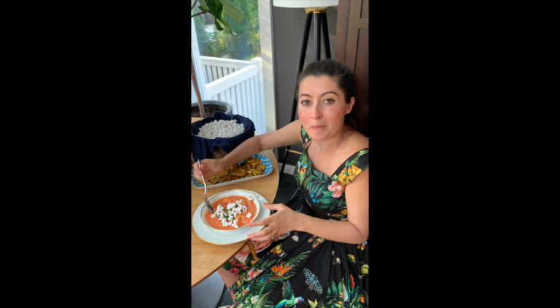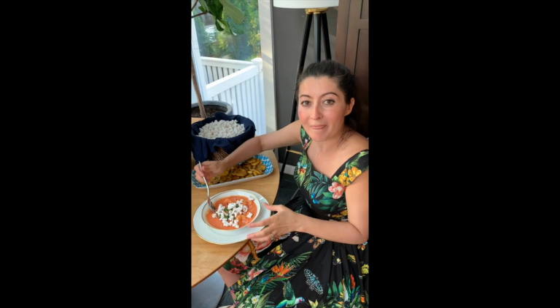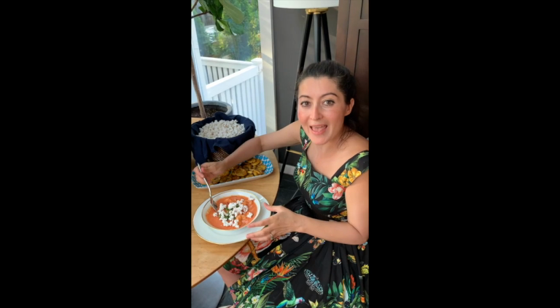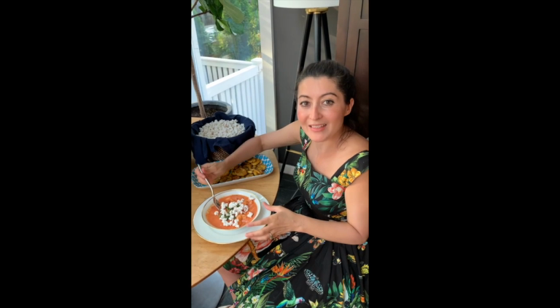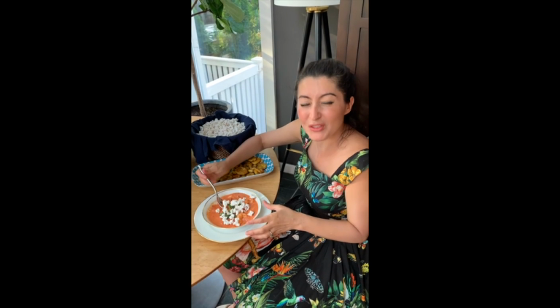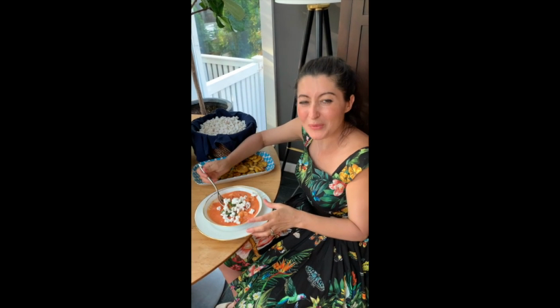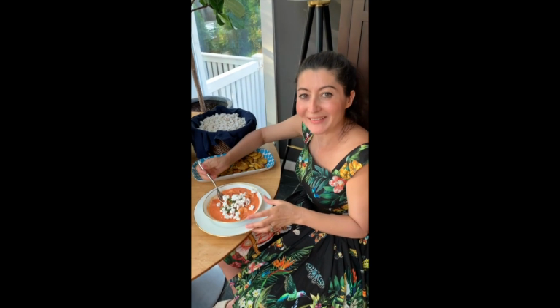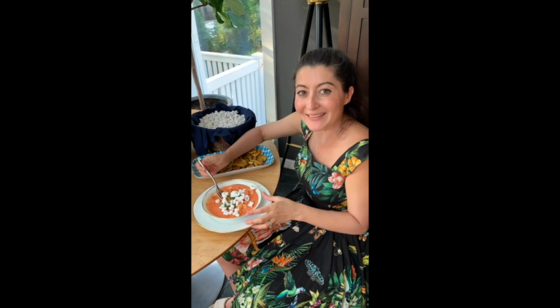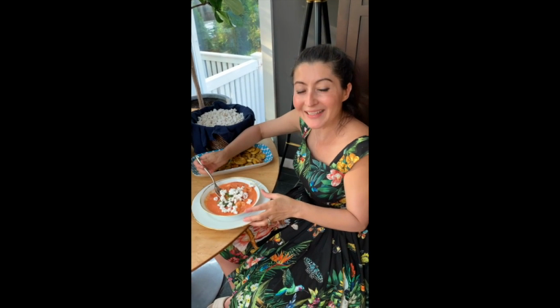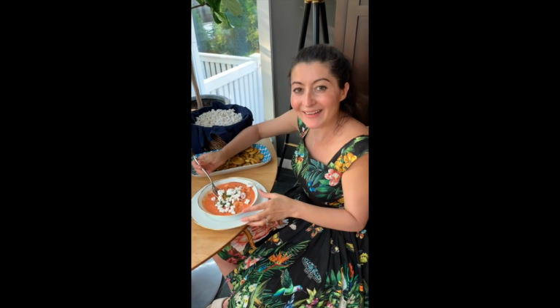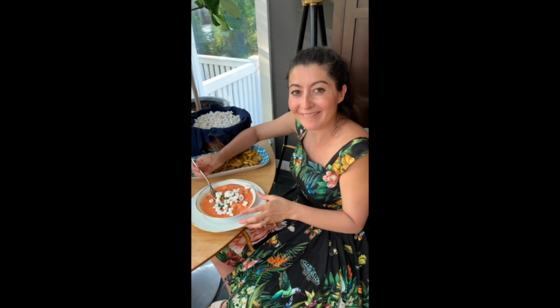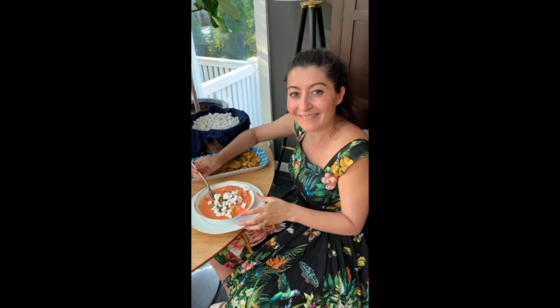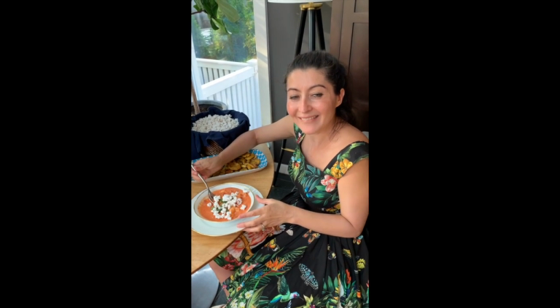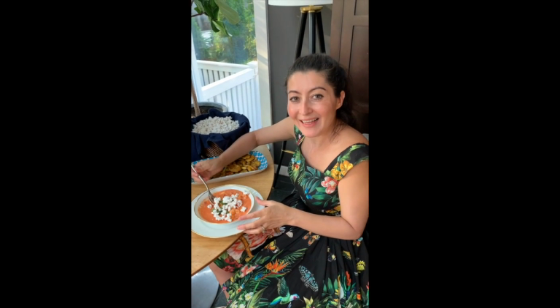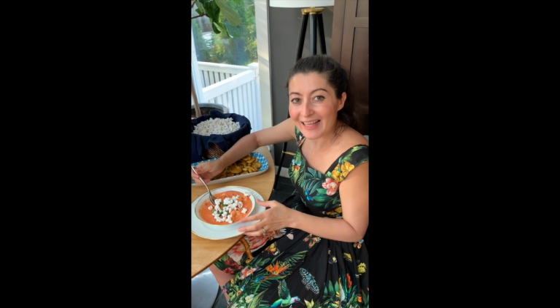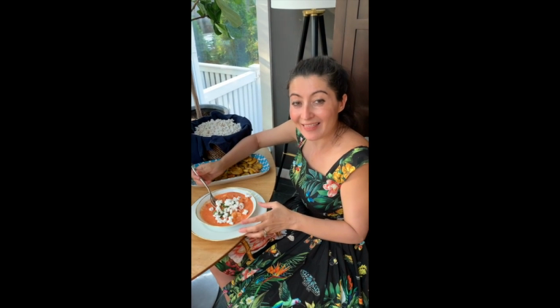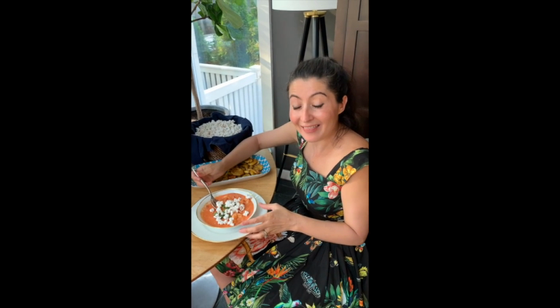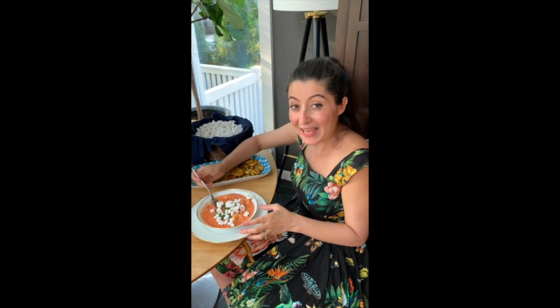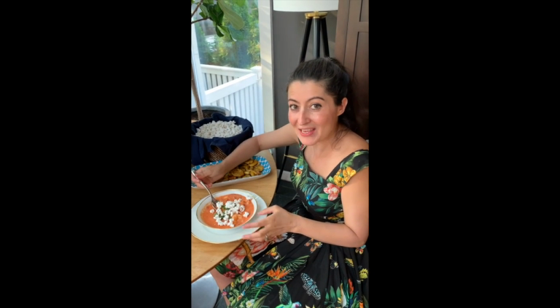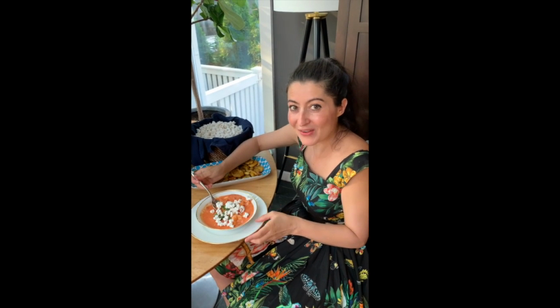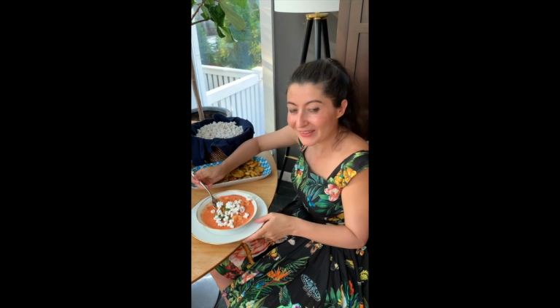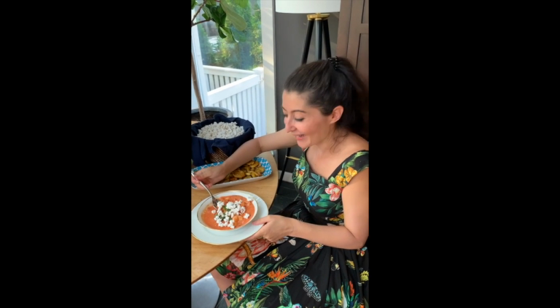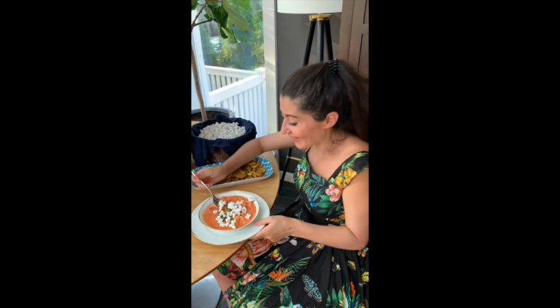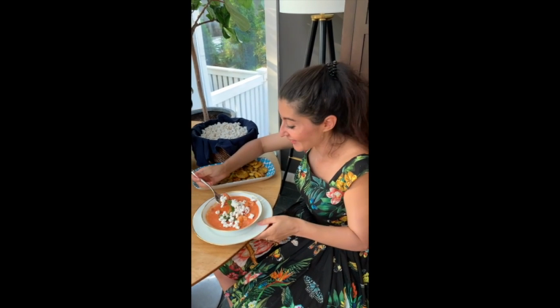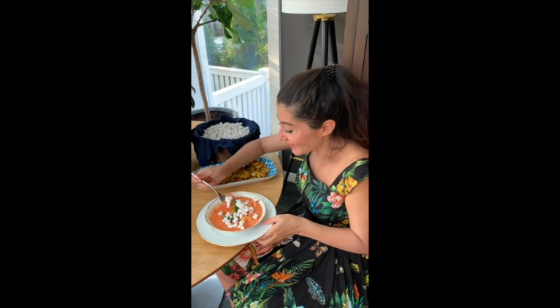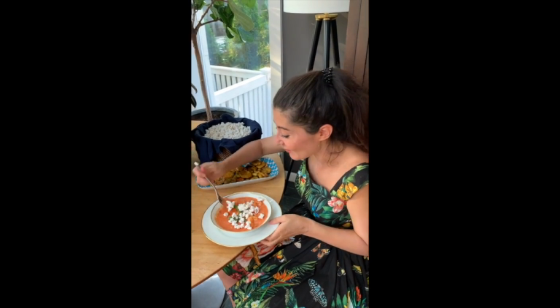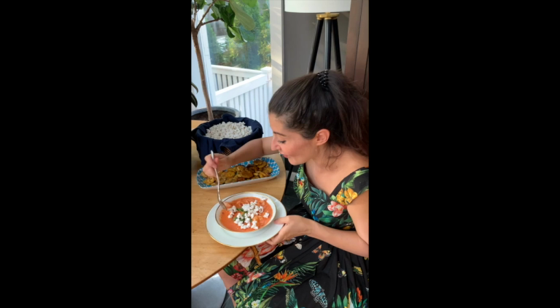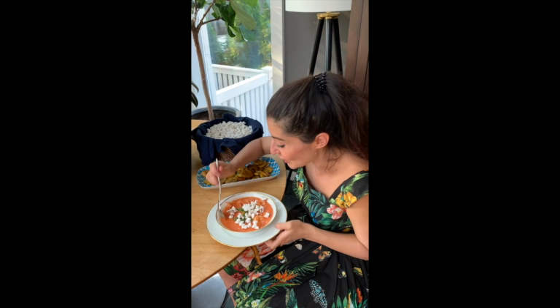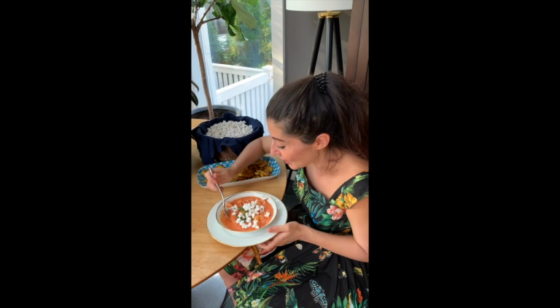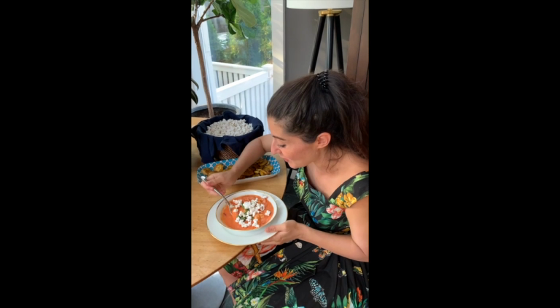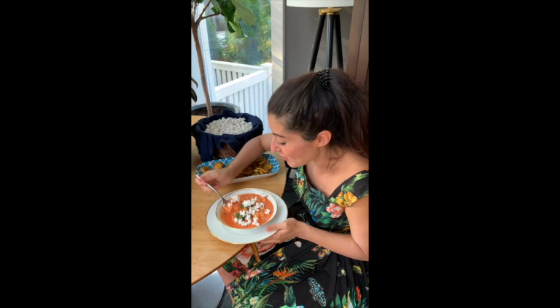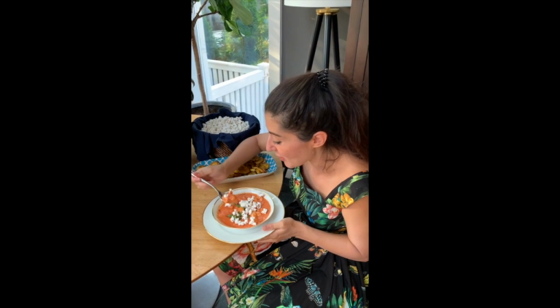Should we taste it? Yes. Thank you. Gracias for sharing with me.